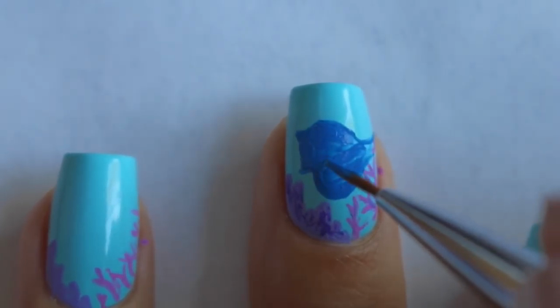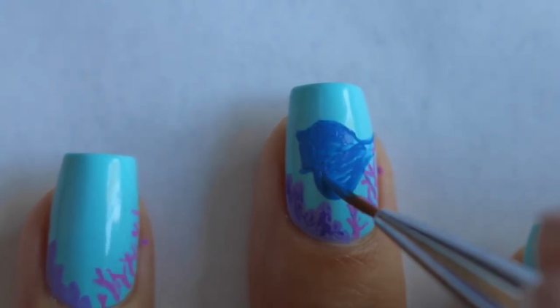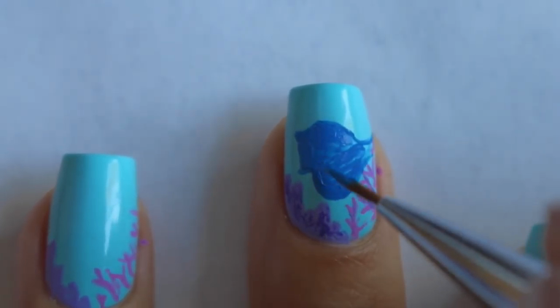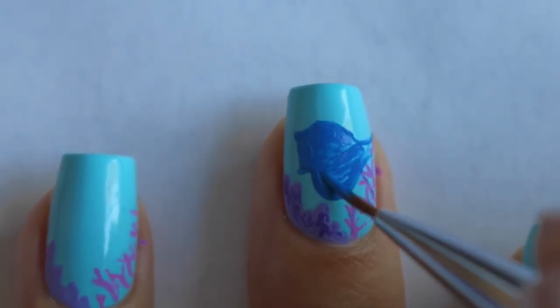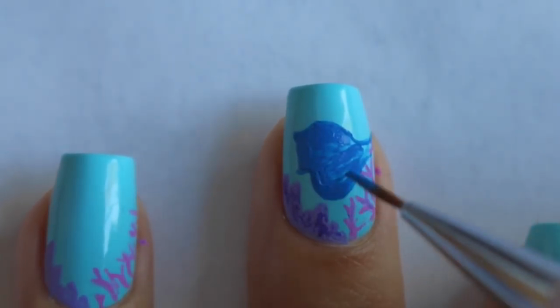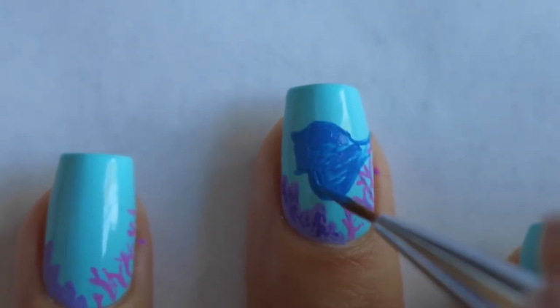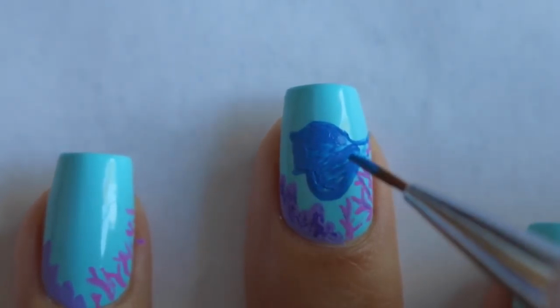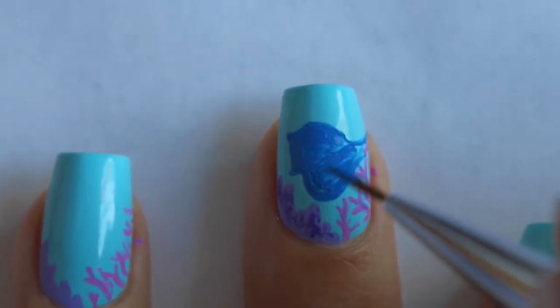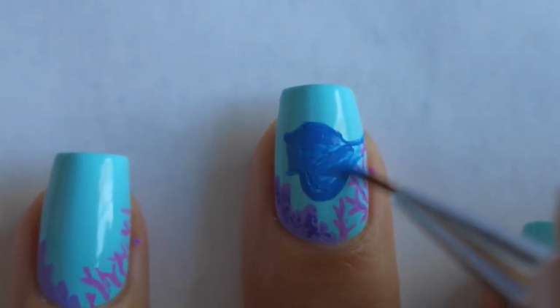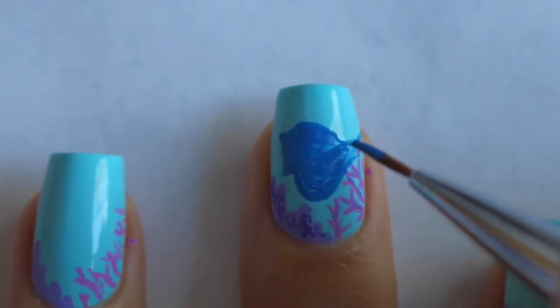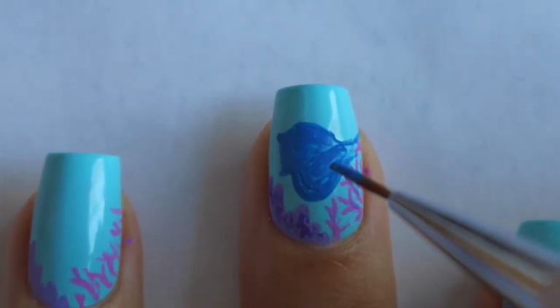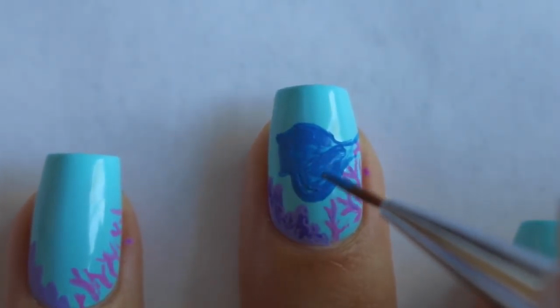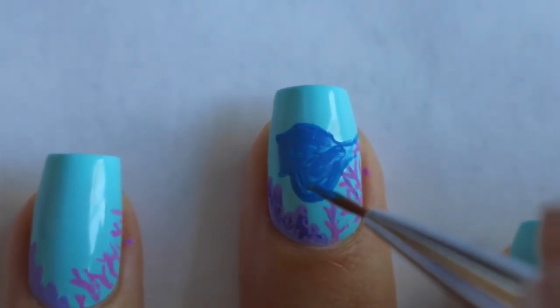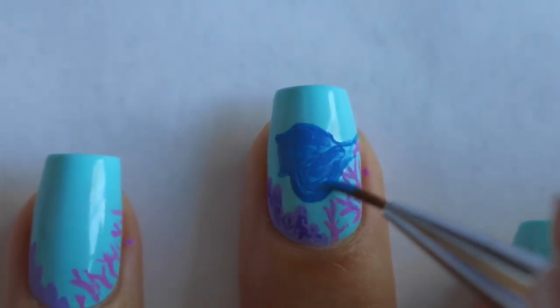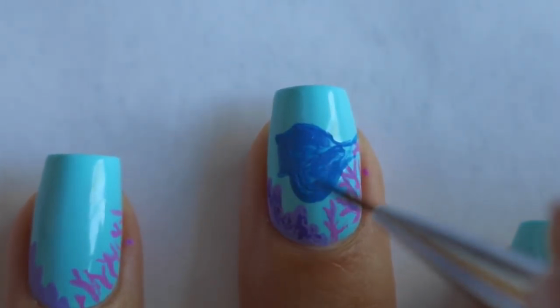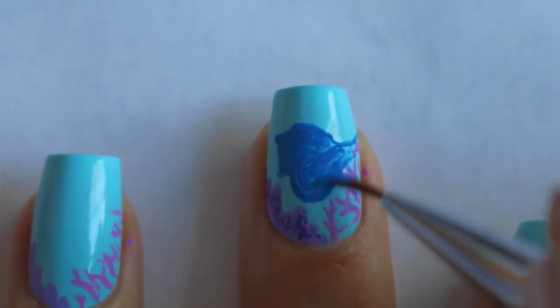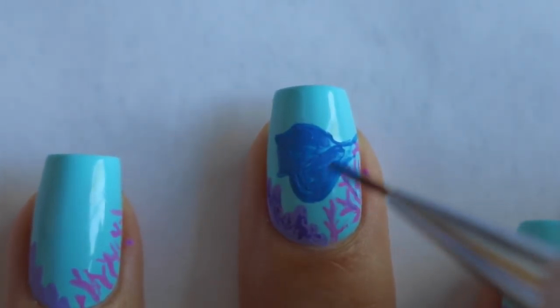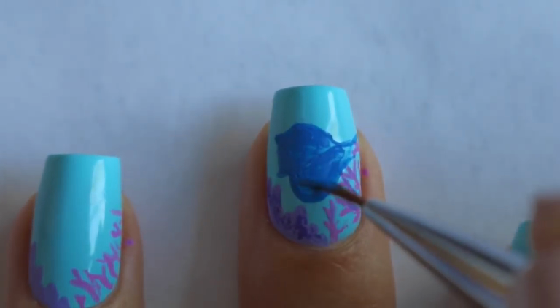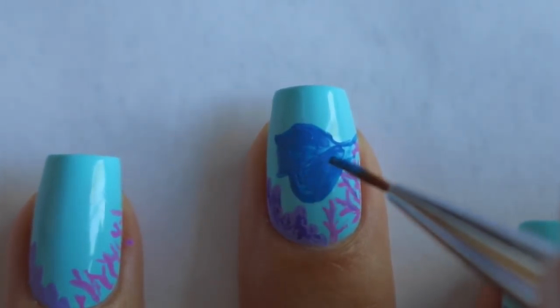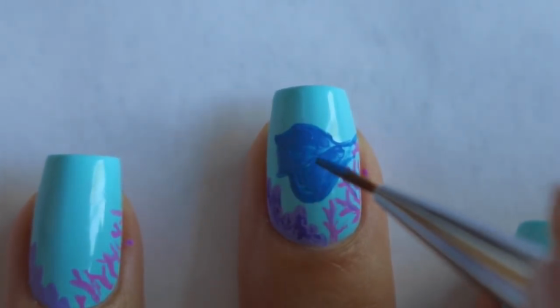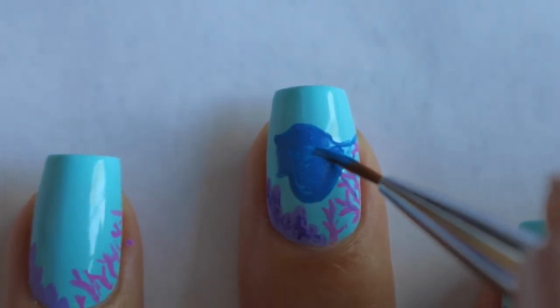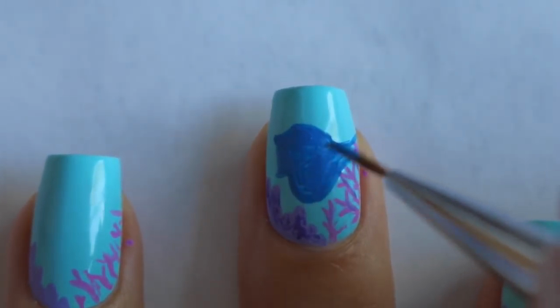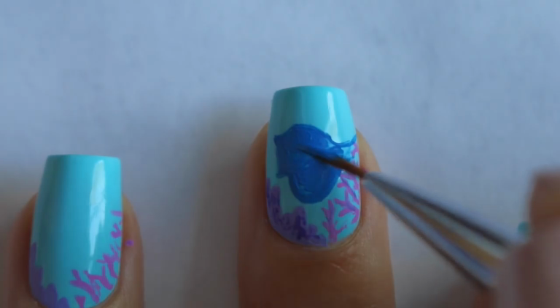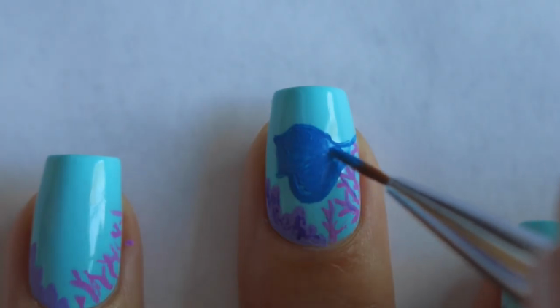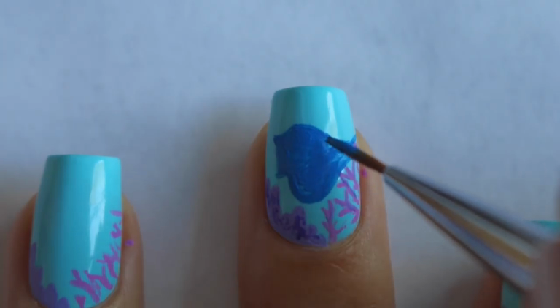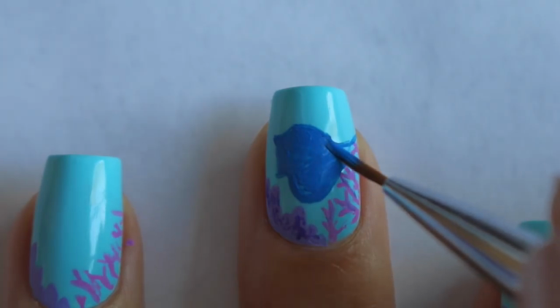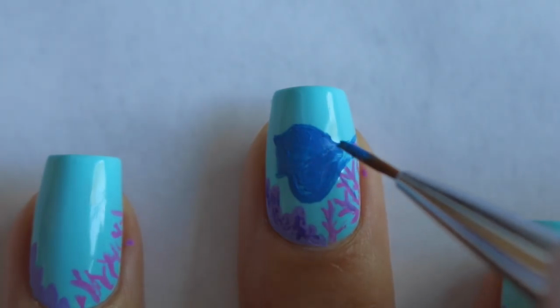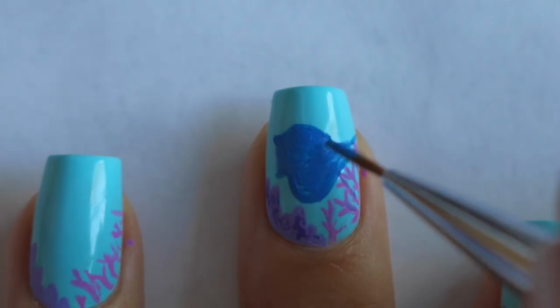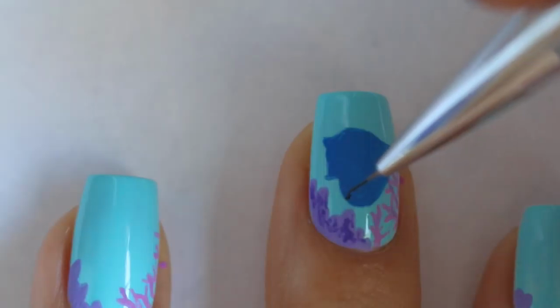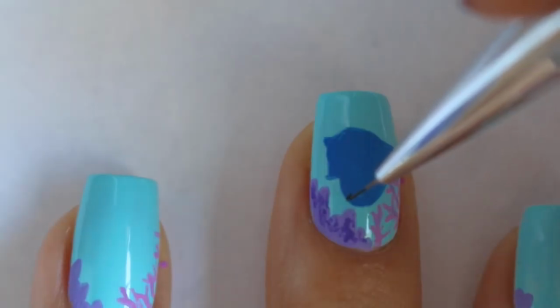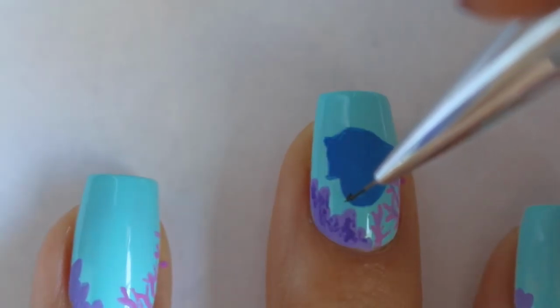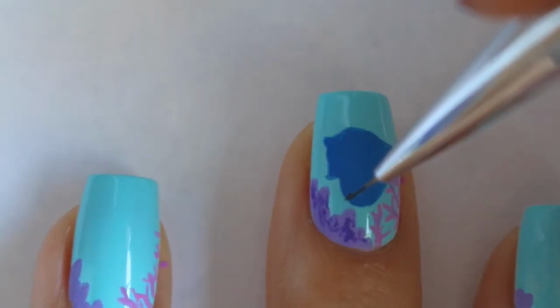If your acrylic paint gets a little too thick, go ahead and add some water and that should fix the problem.